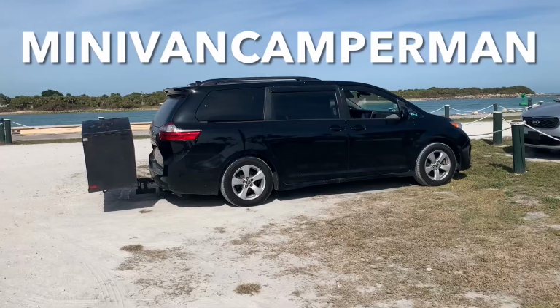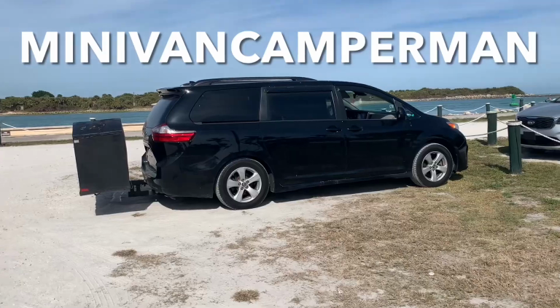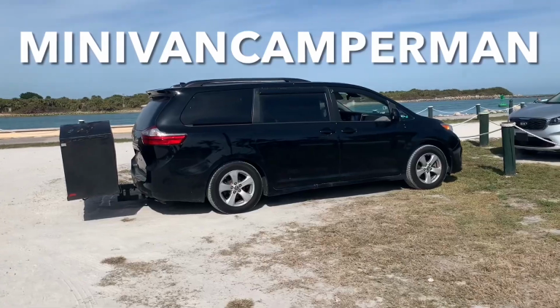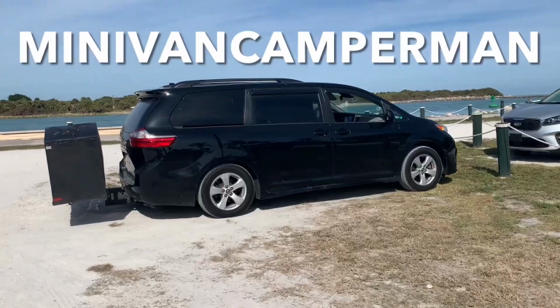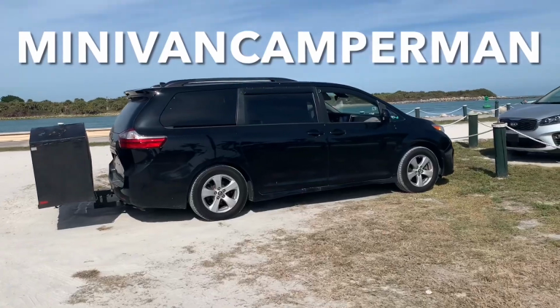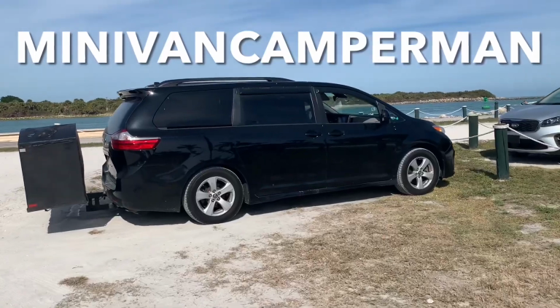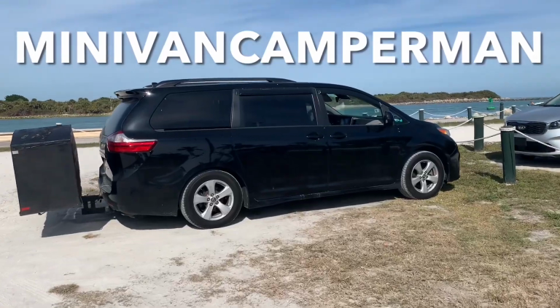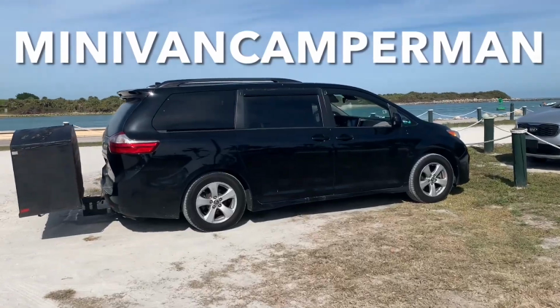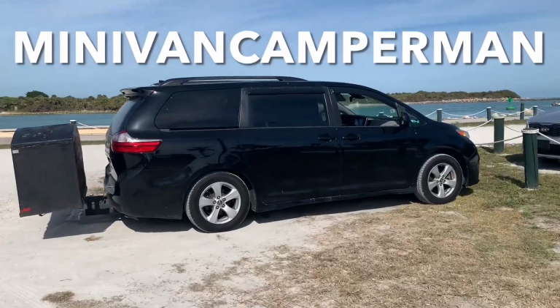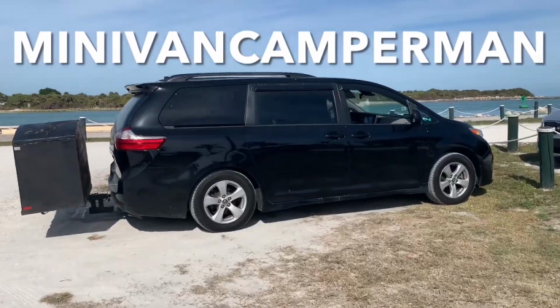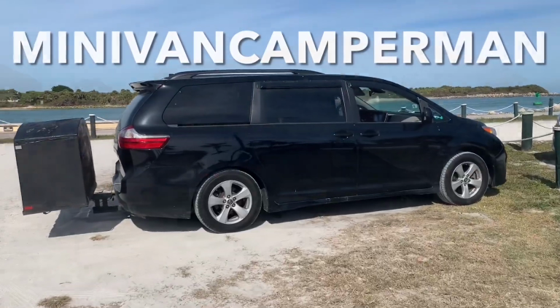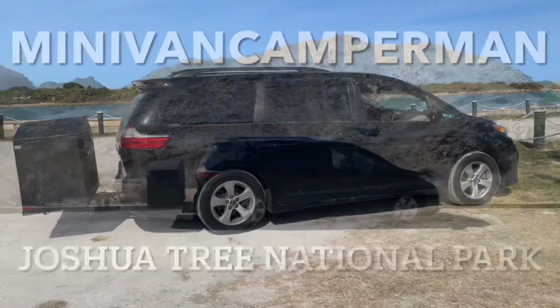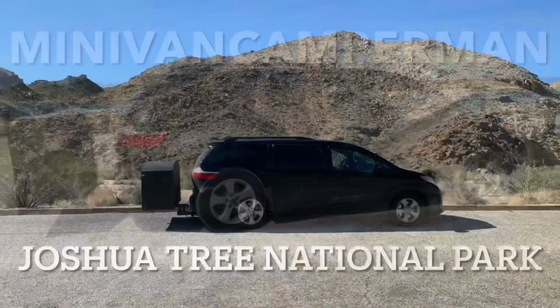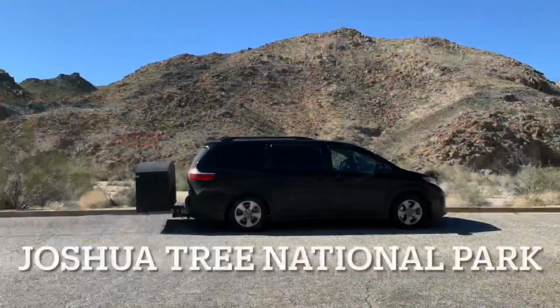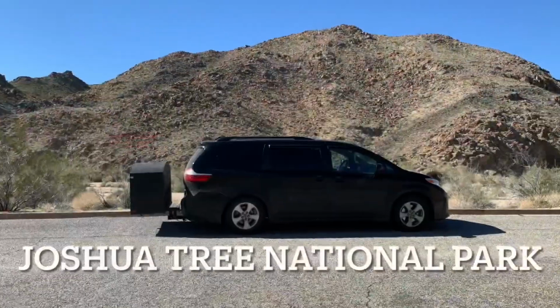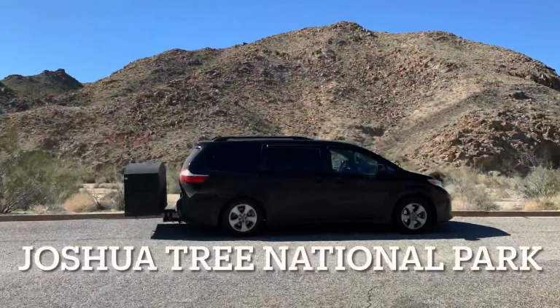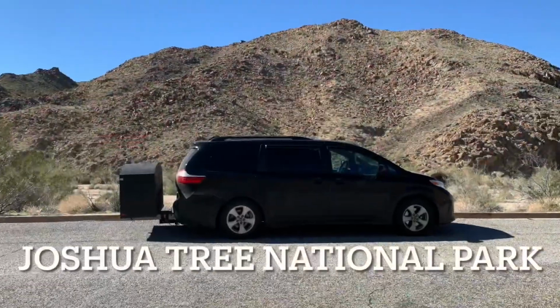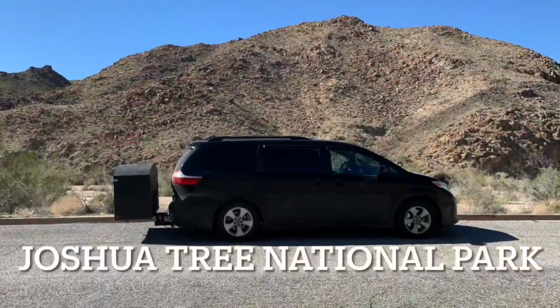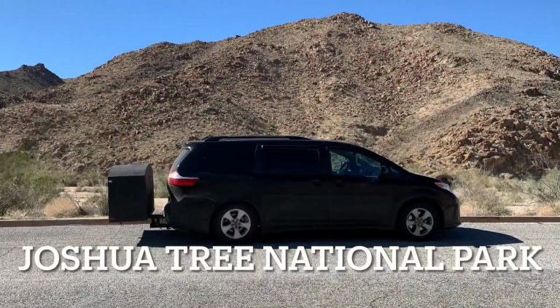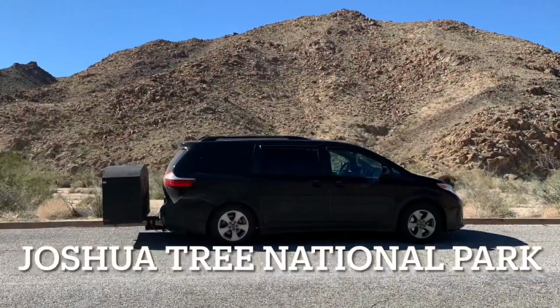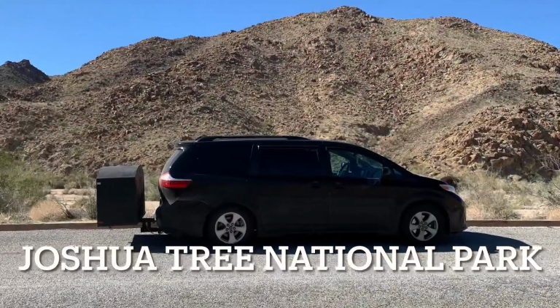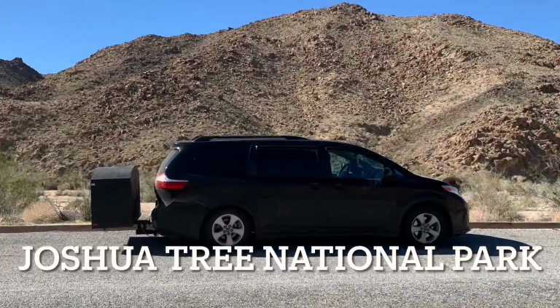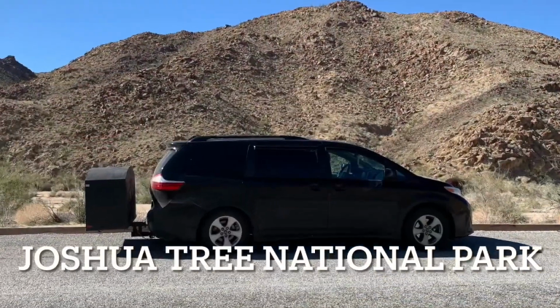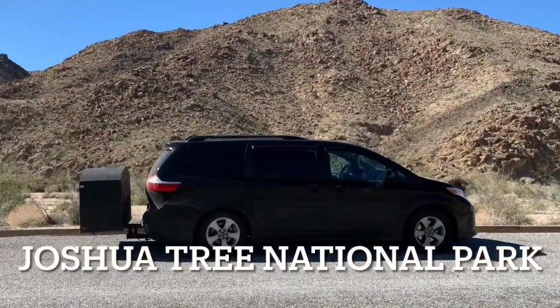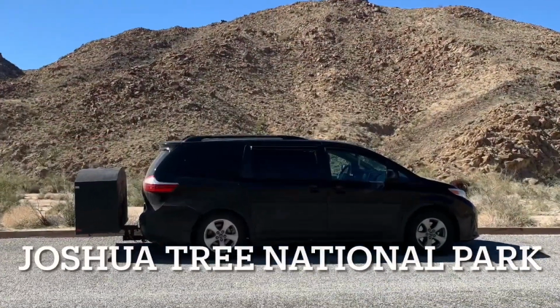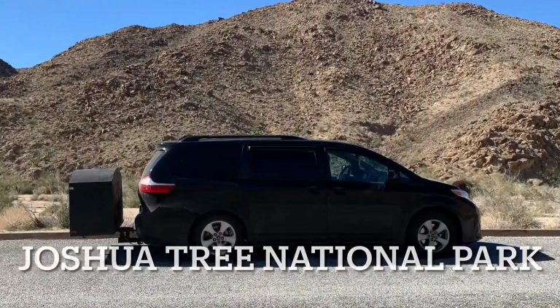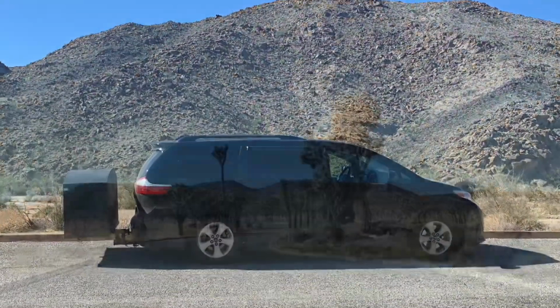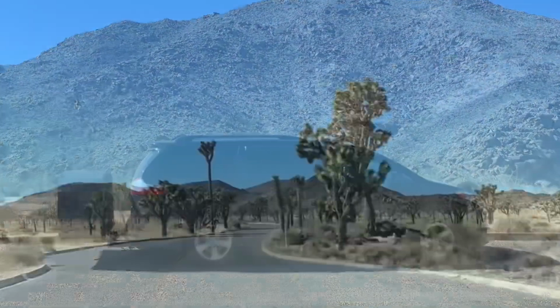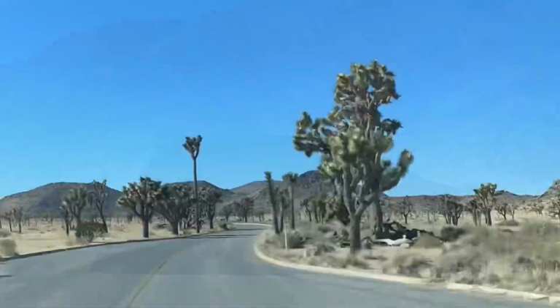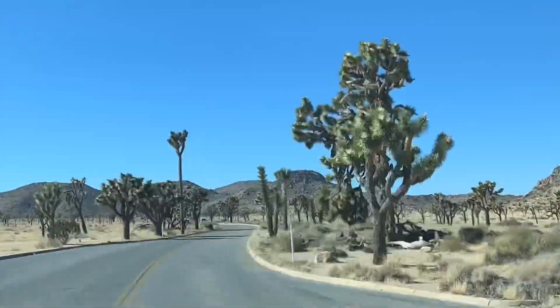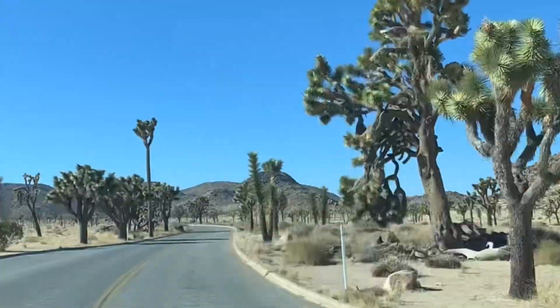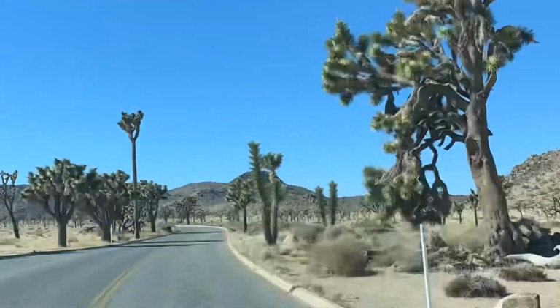Welcome back to Minivan Camperman. Today we're going to be visiting Joshua Tree National Park in California.